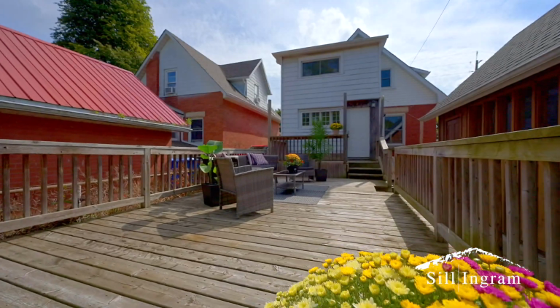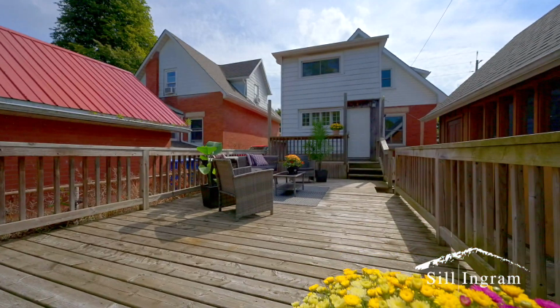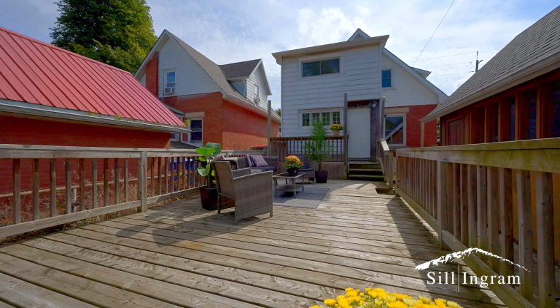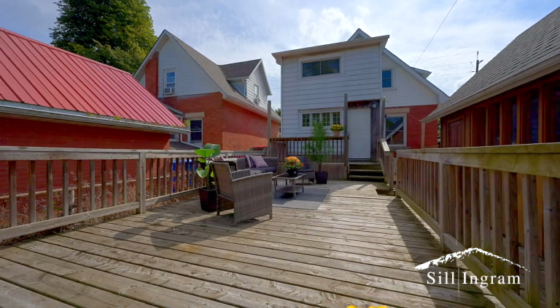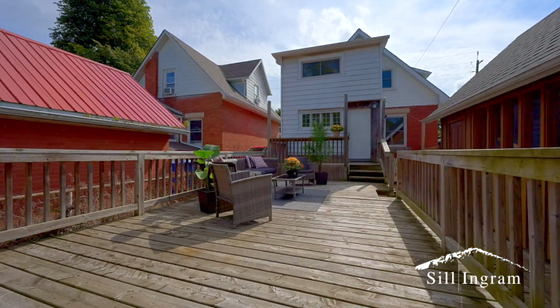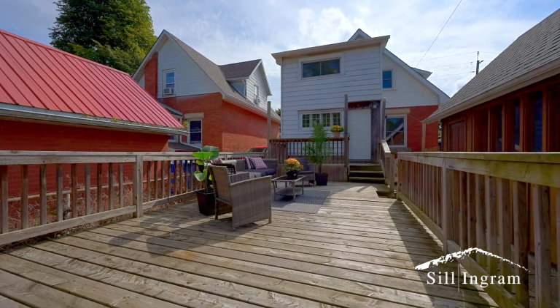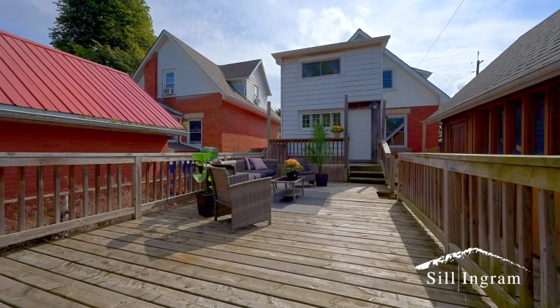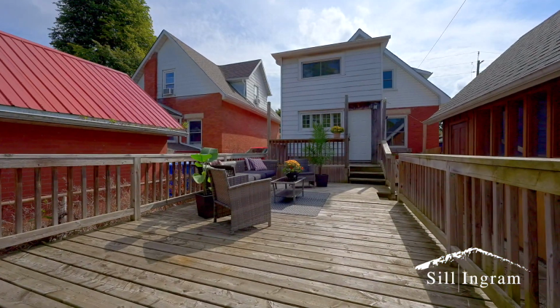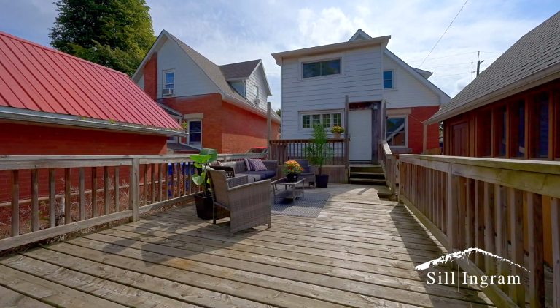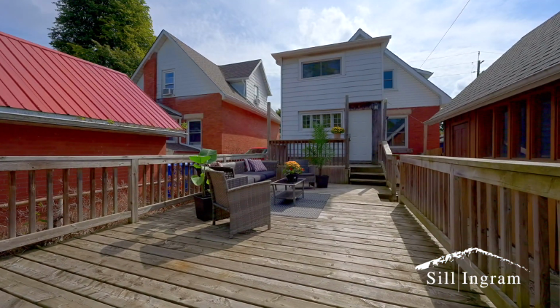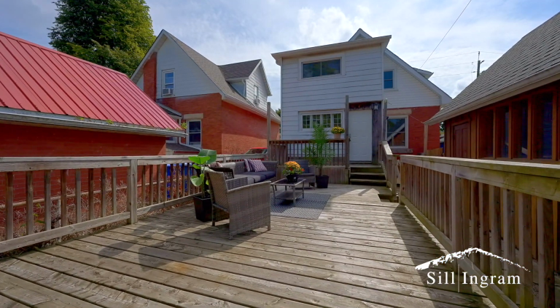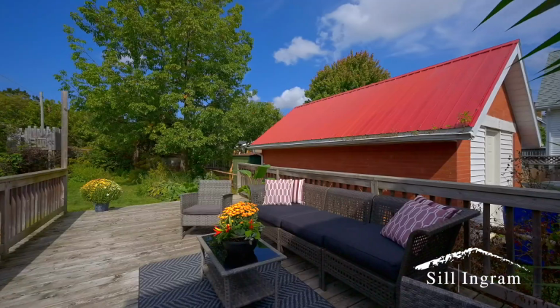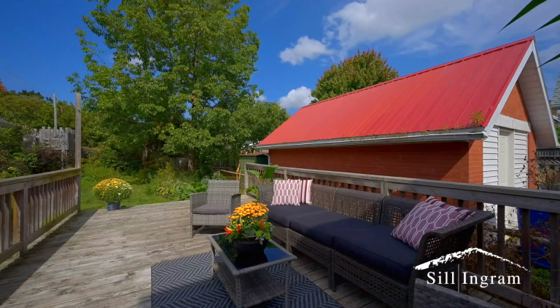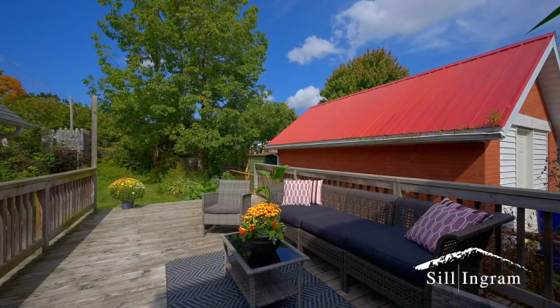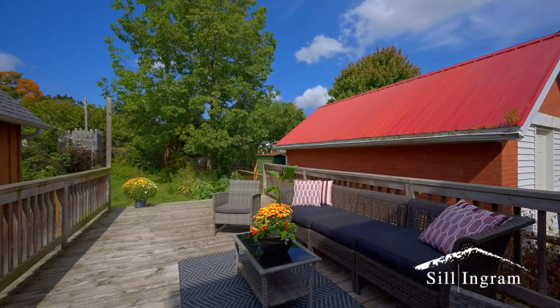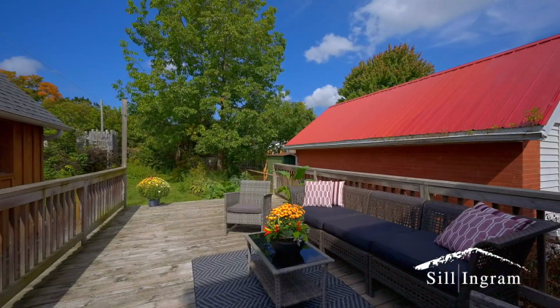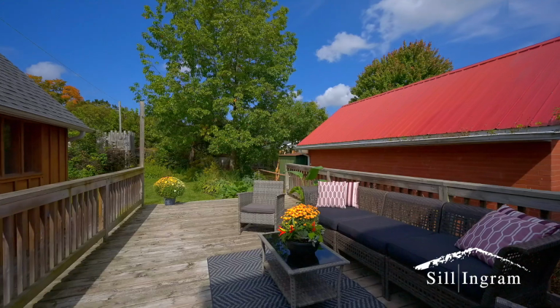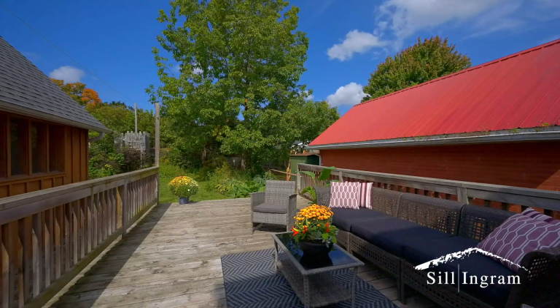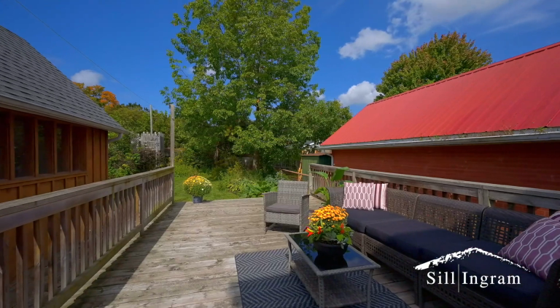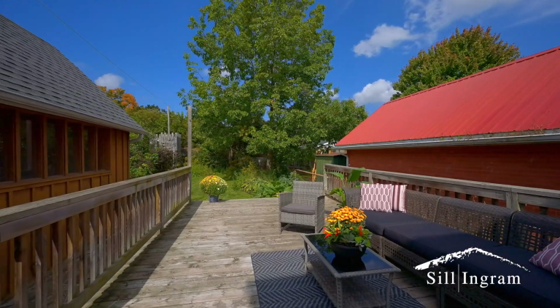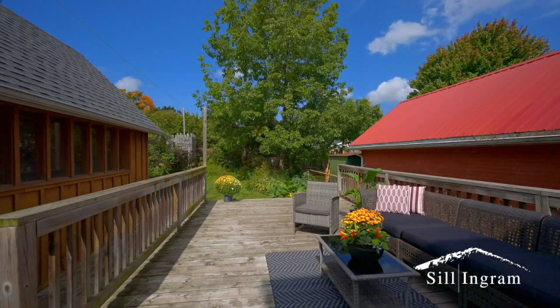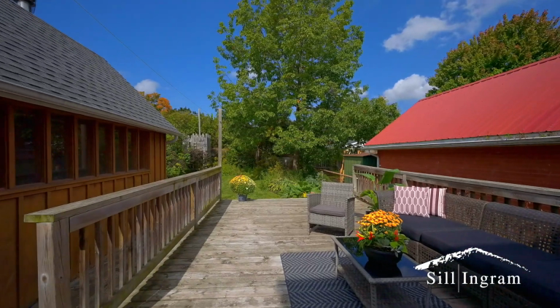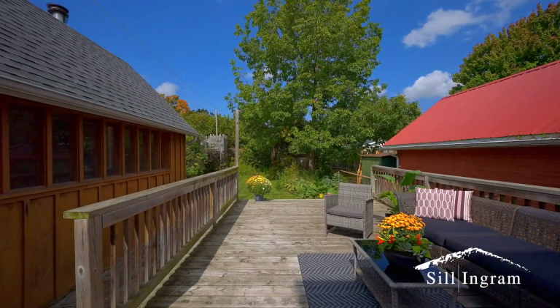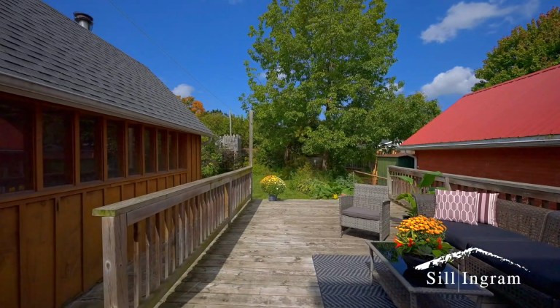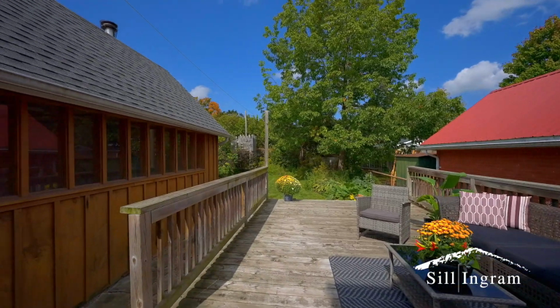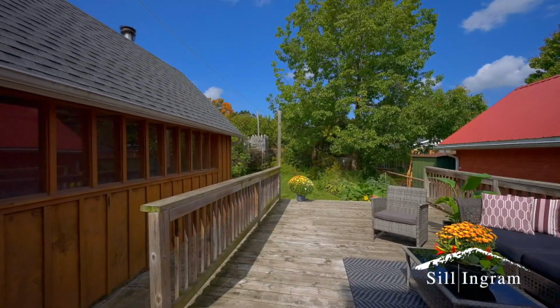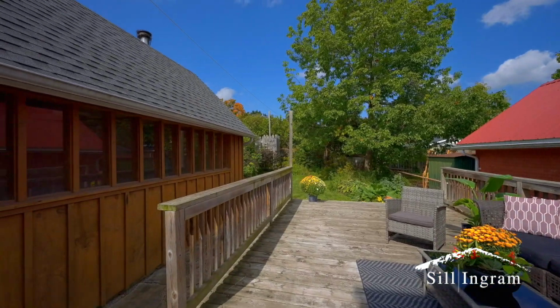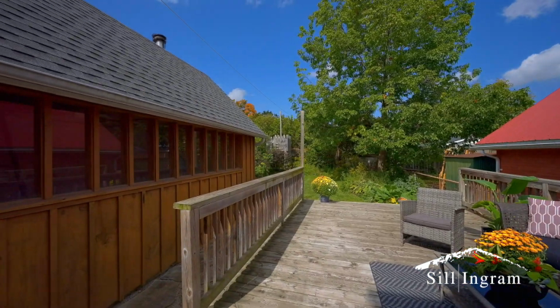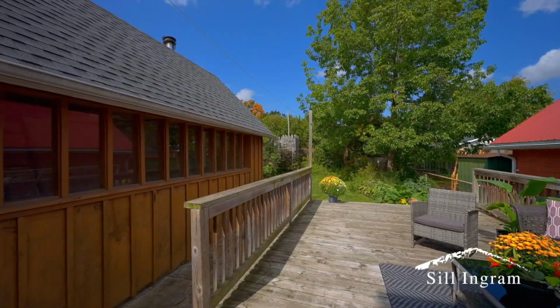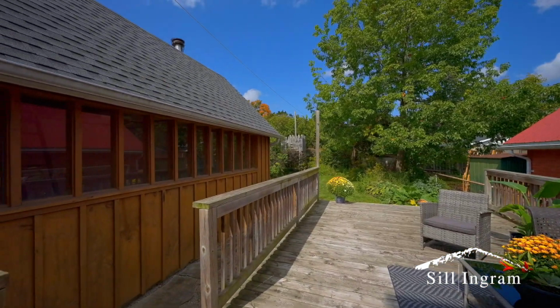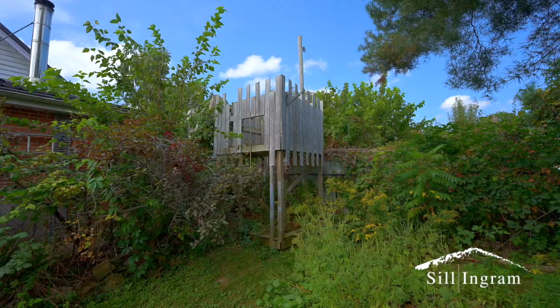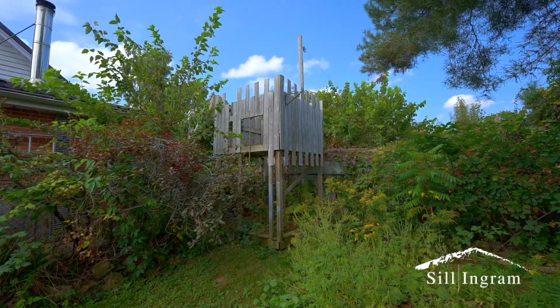The deep lot fits the oversized detached garage with plenty of room for your gardens, play forts, and entertaining friends and family.